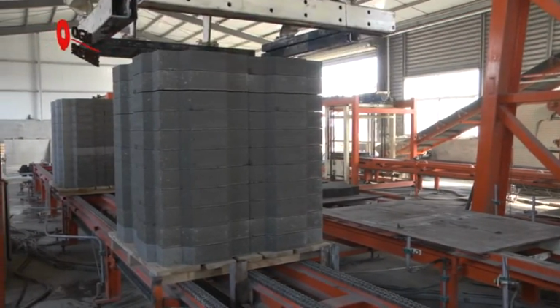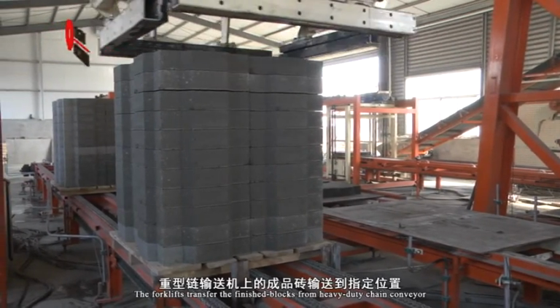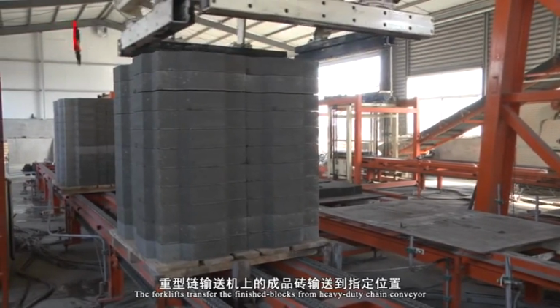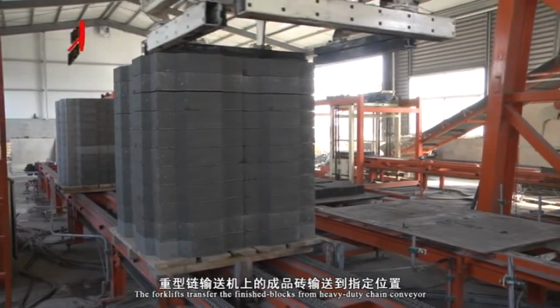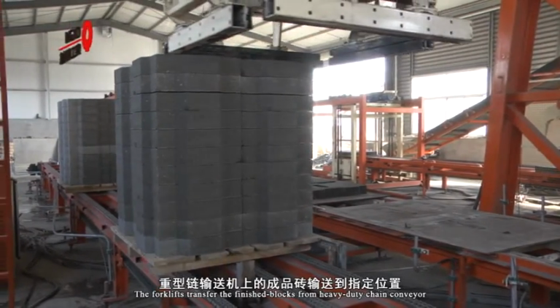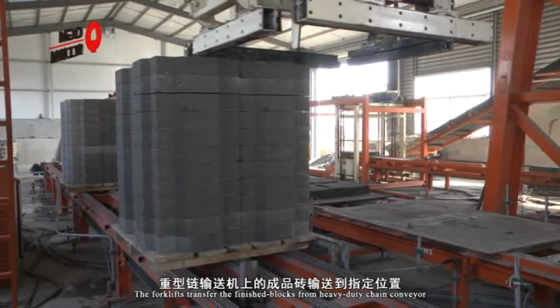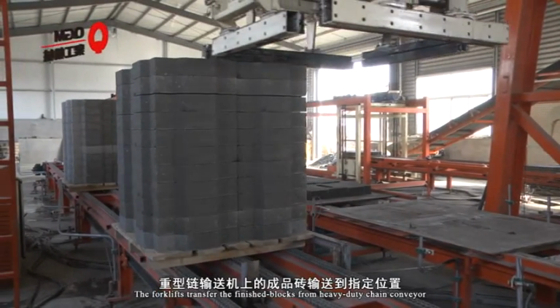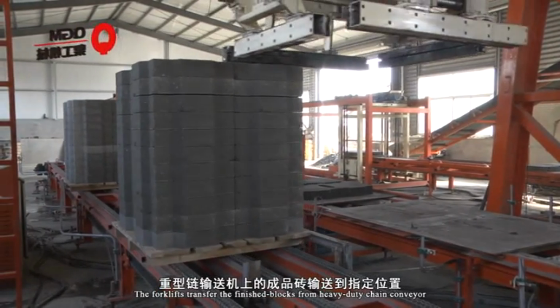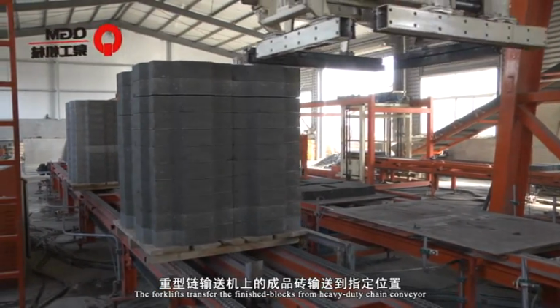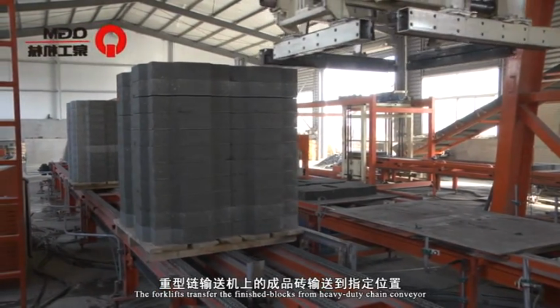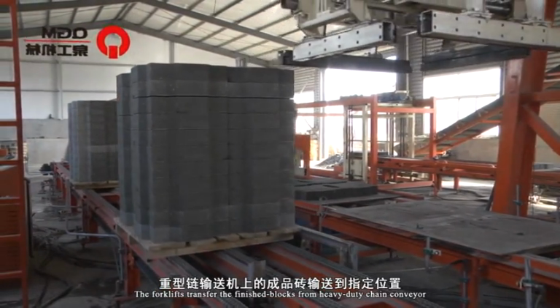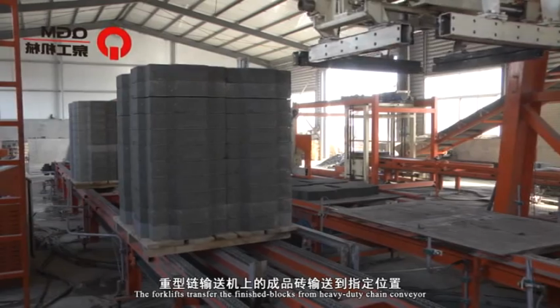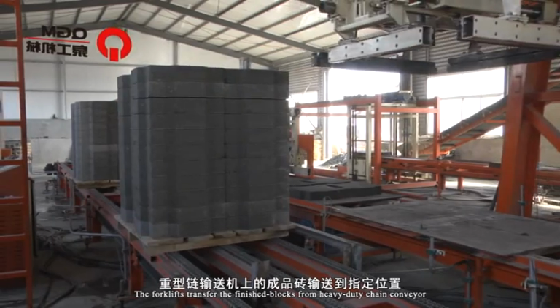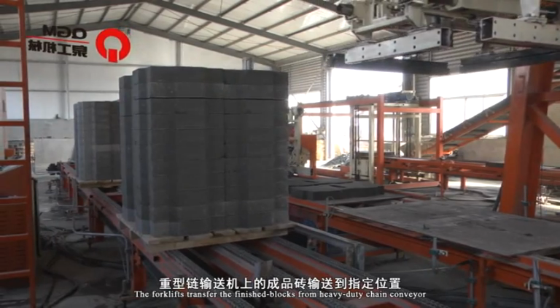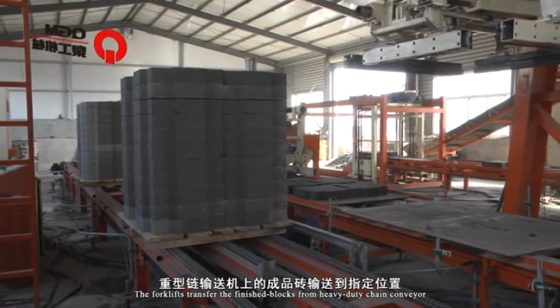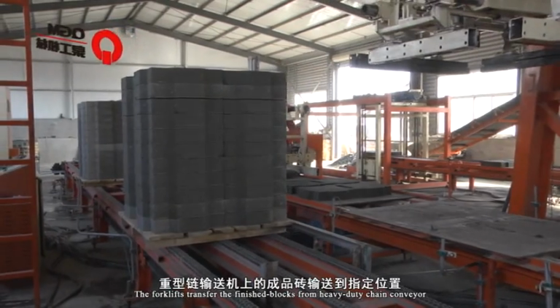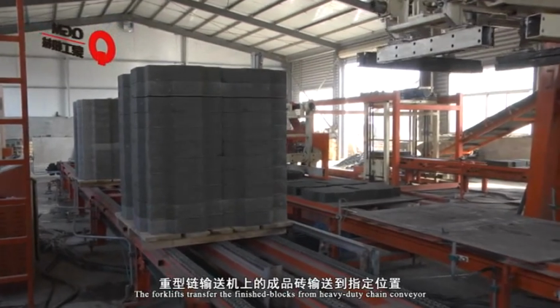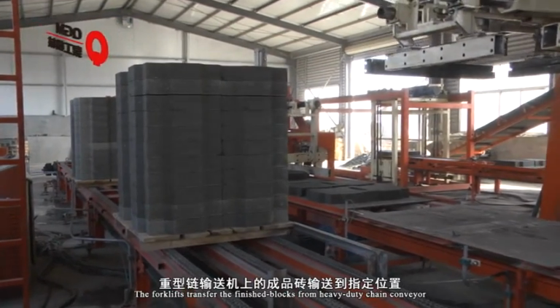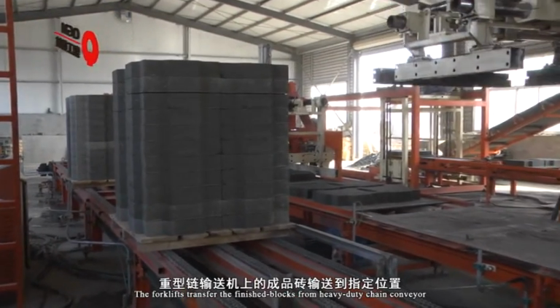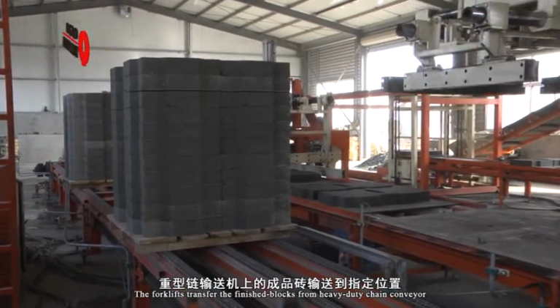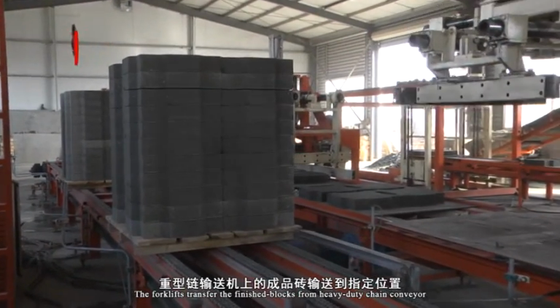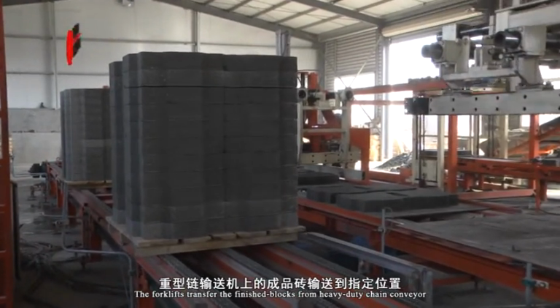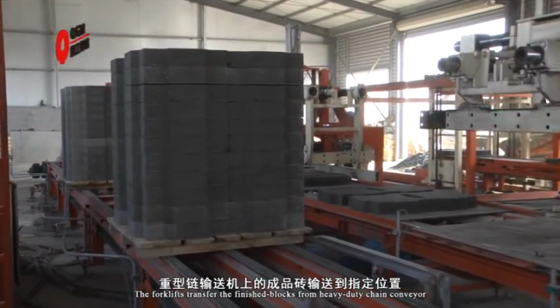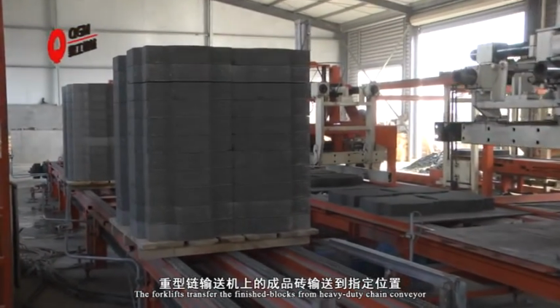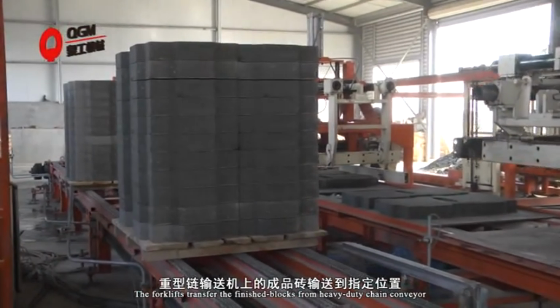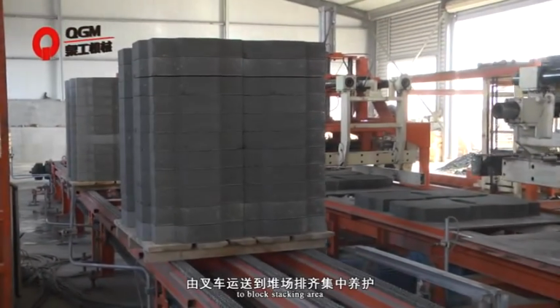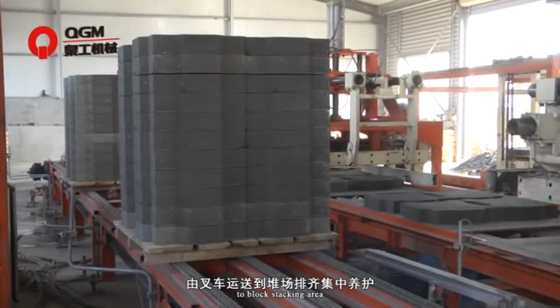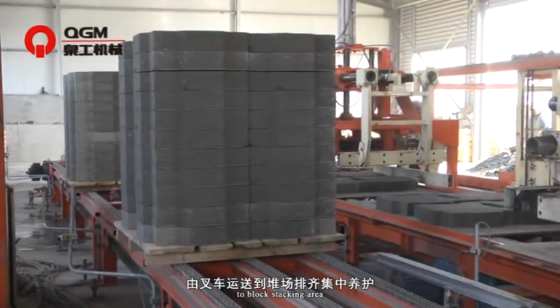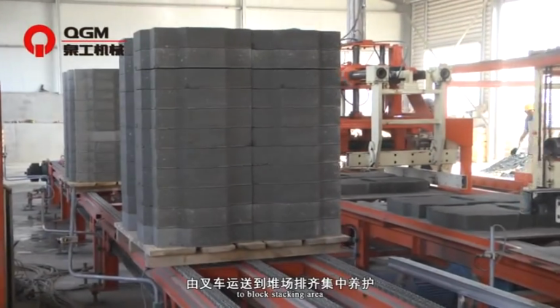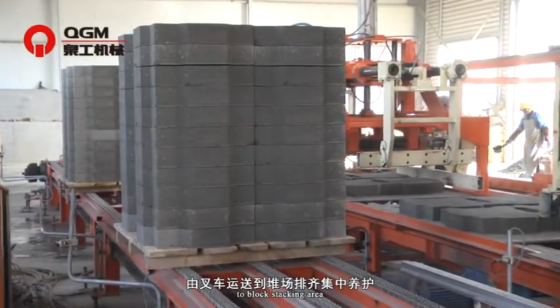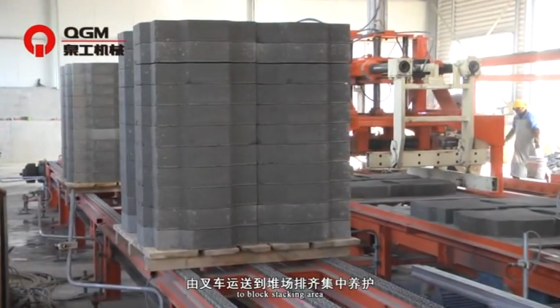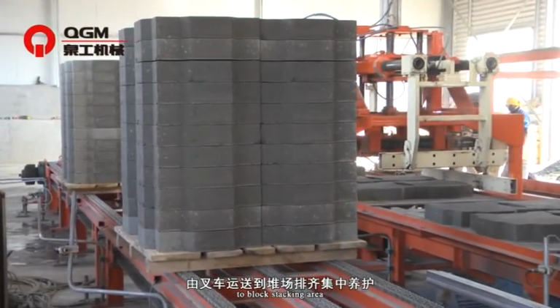The forklifts transfer the finished blocks from the heavy-duty chain conveyor to the block stacking area.